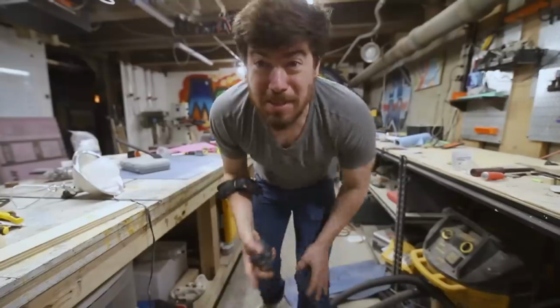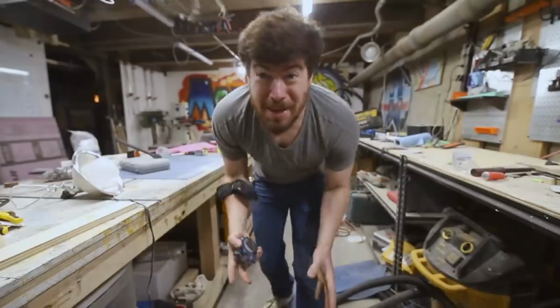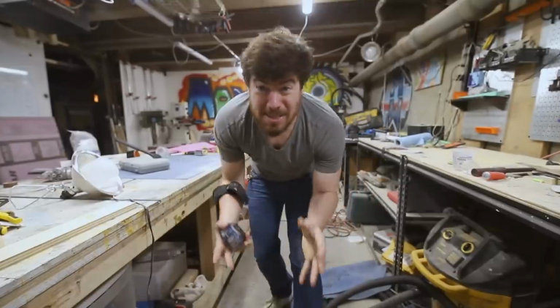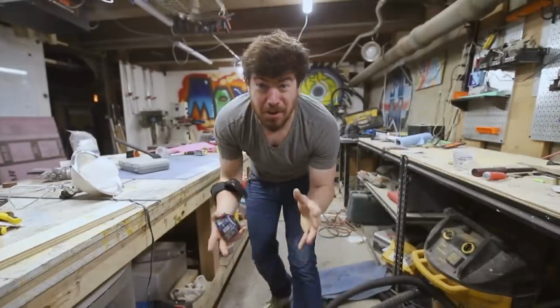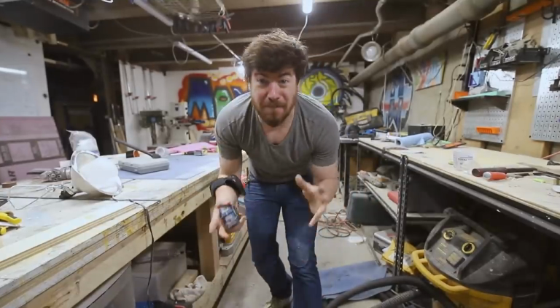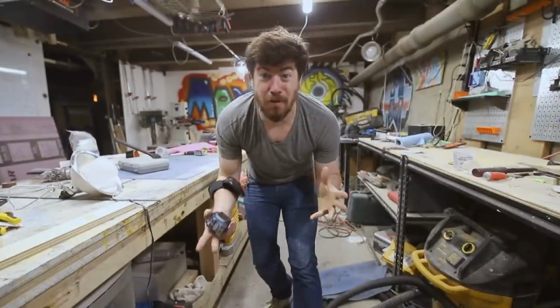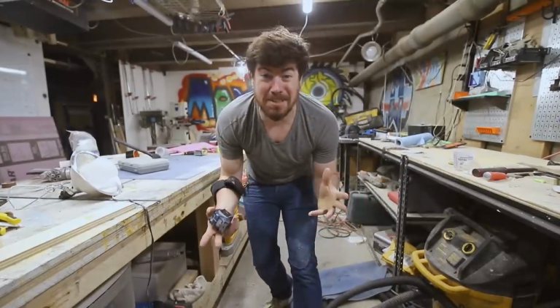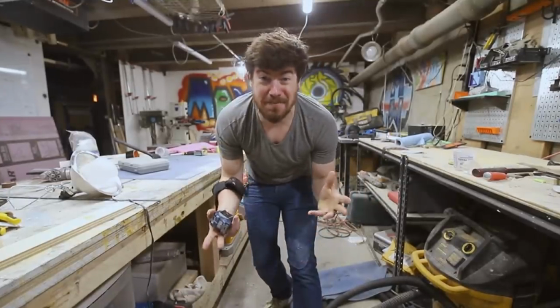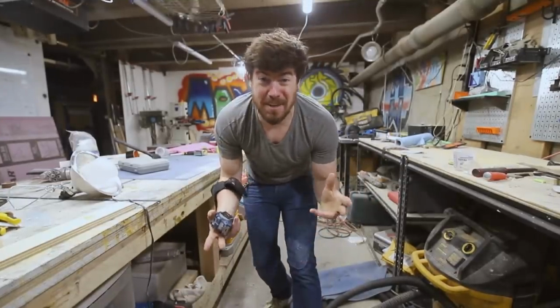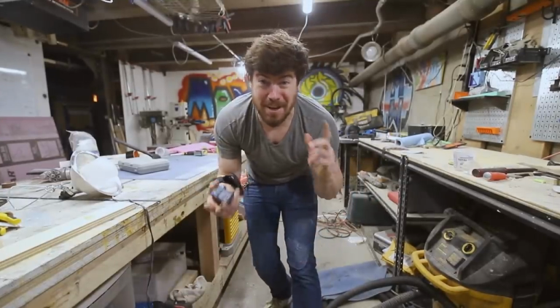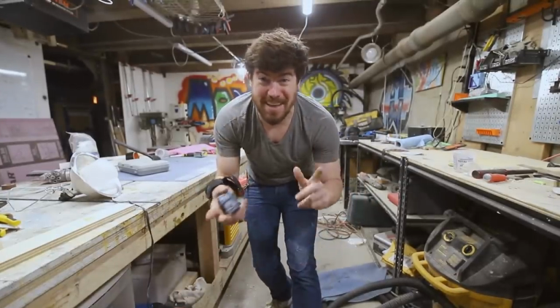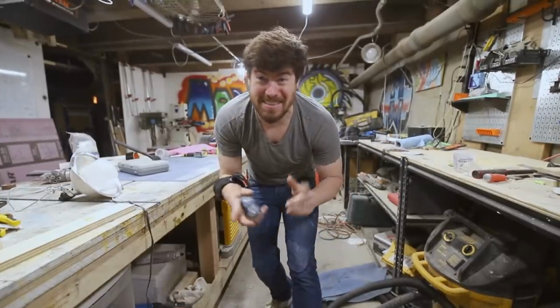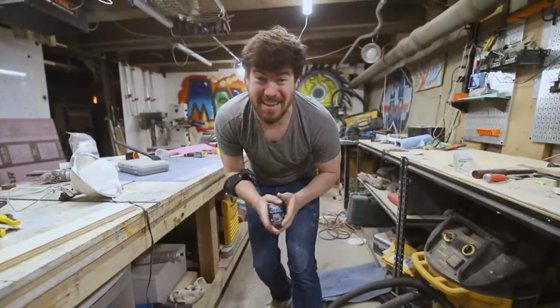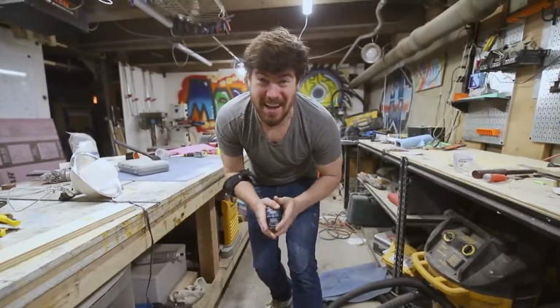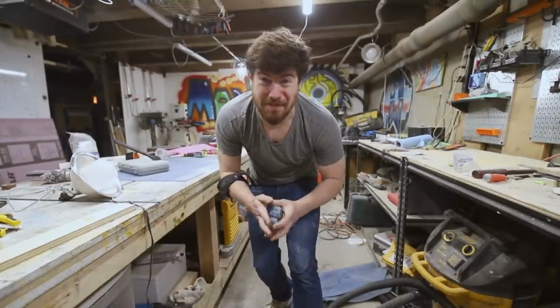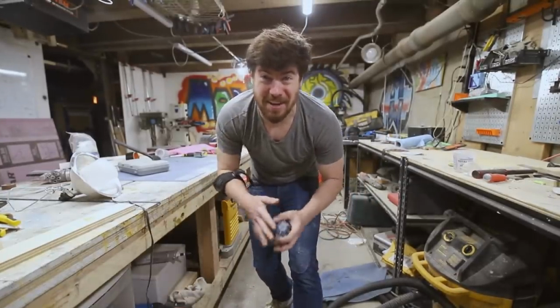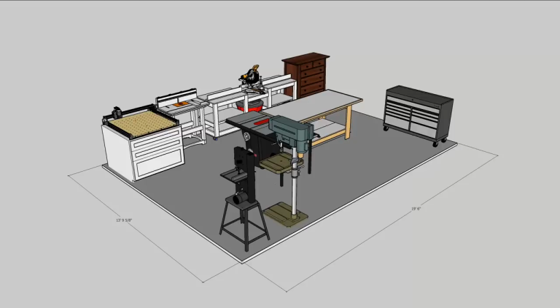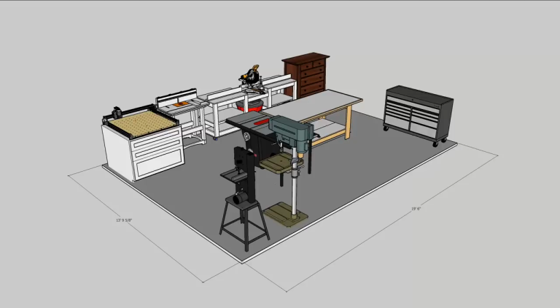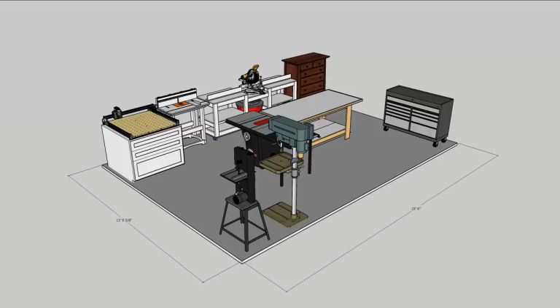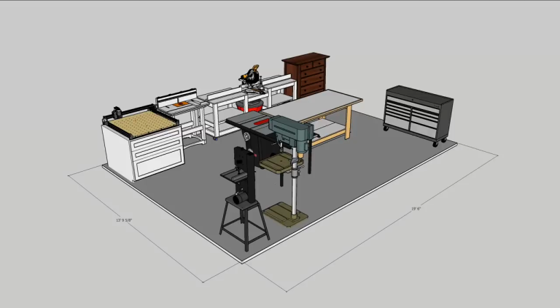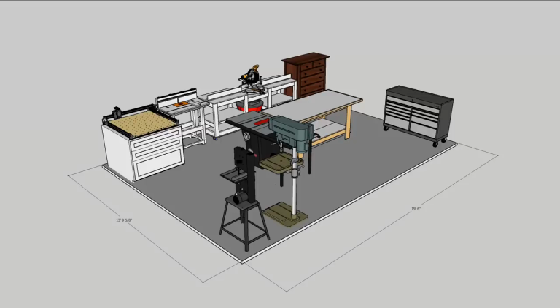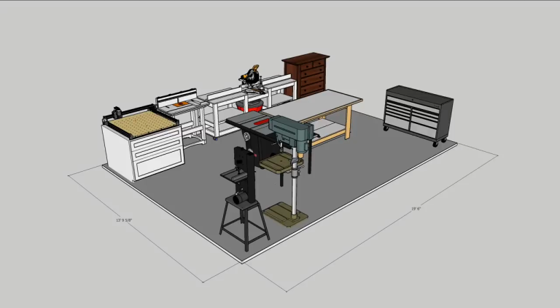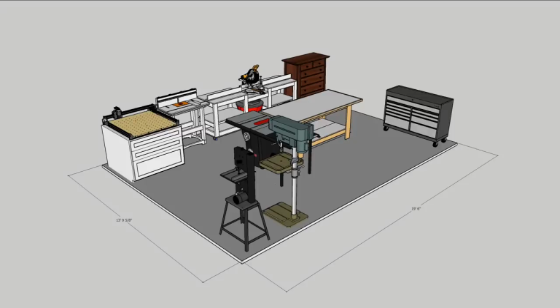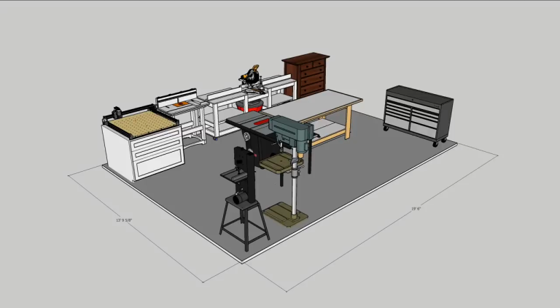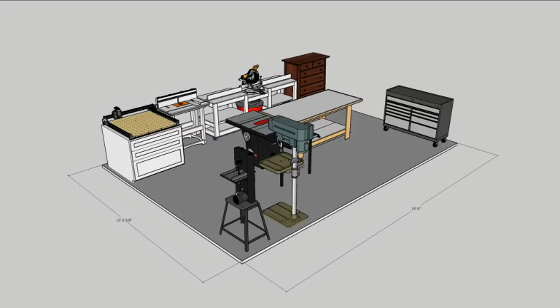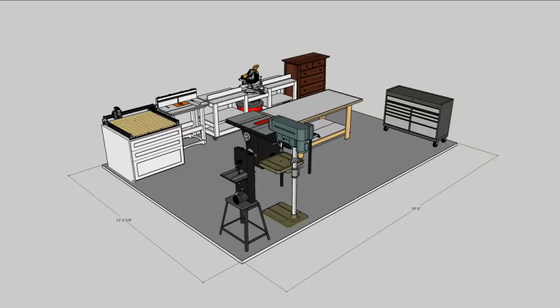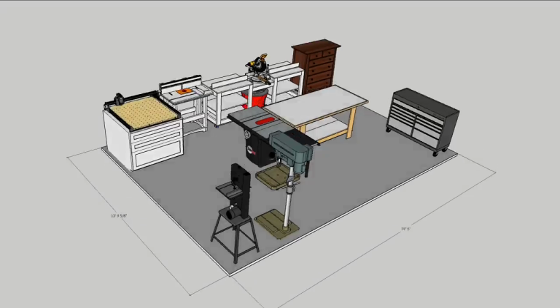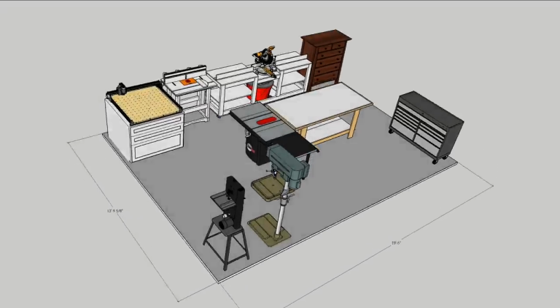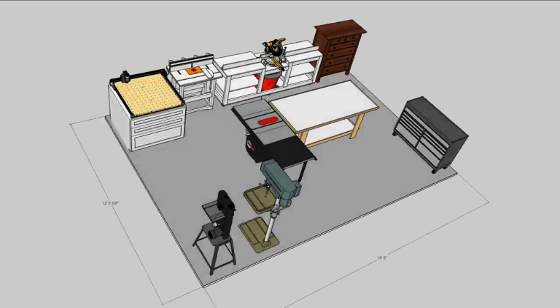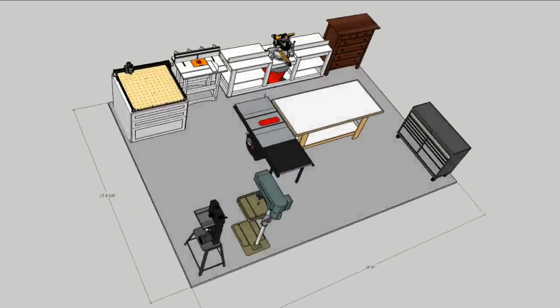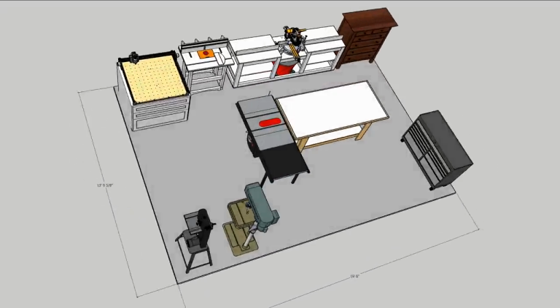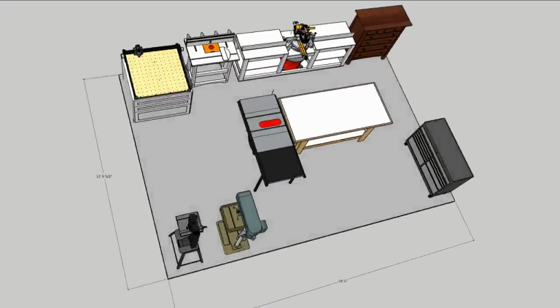This place is only 14 feet by 19 and a half feet — how many of this shop can we fit into the new shop?